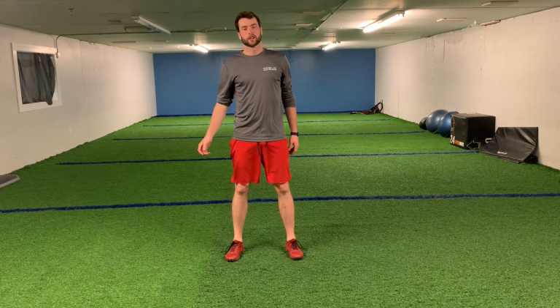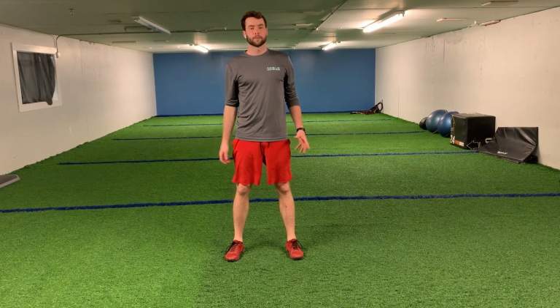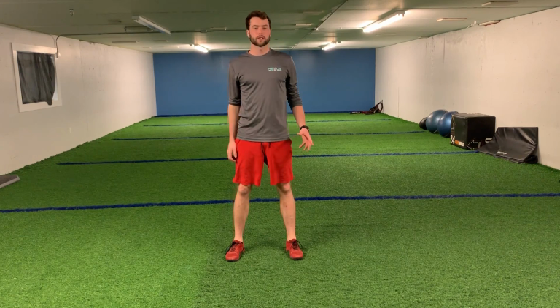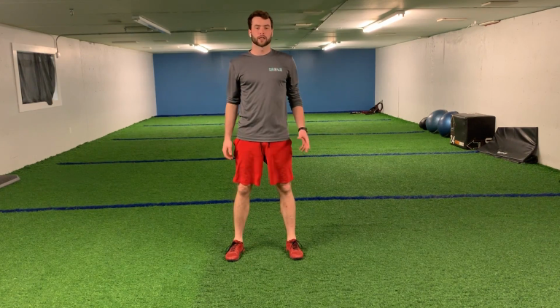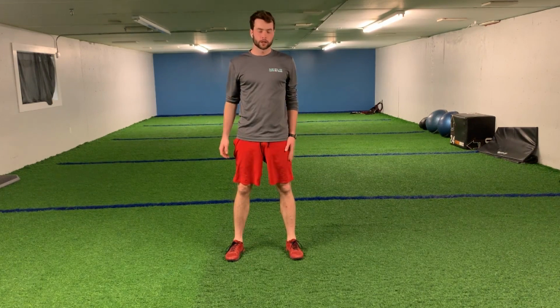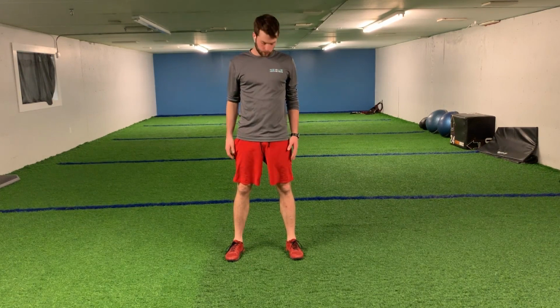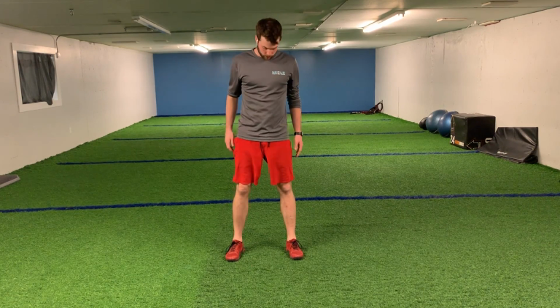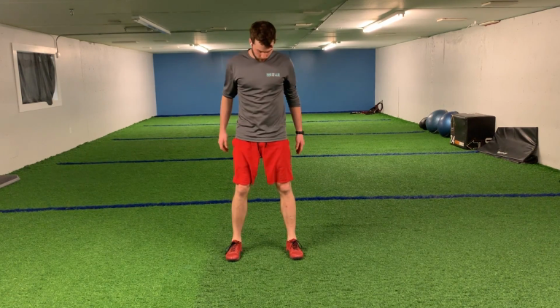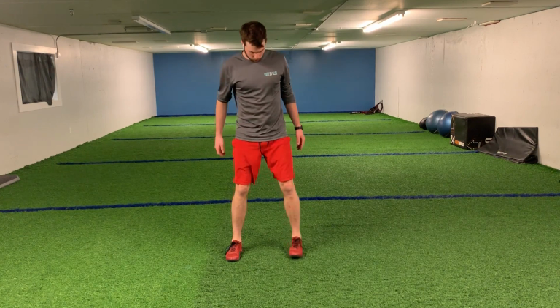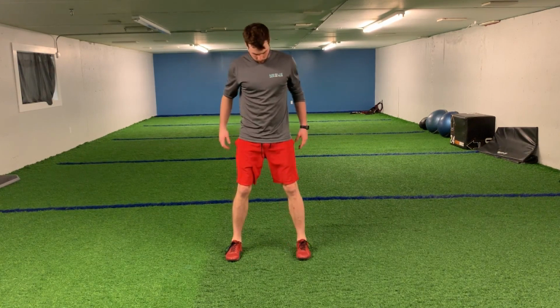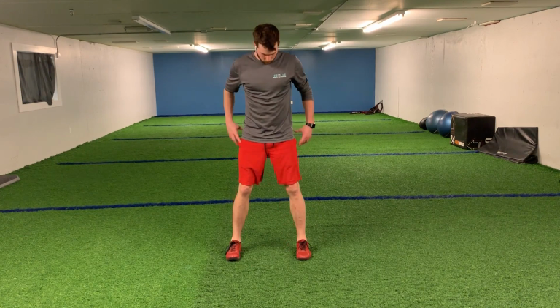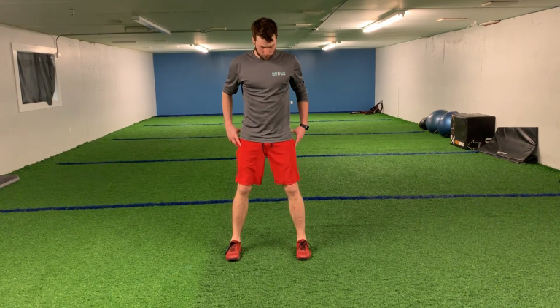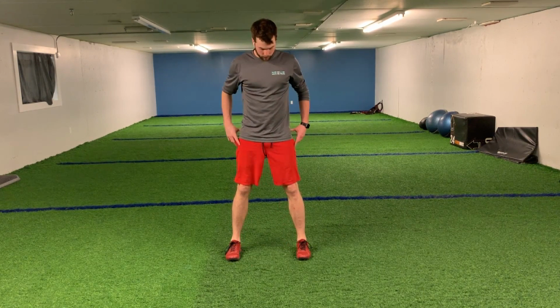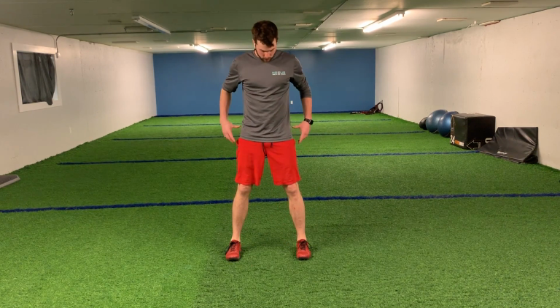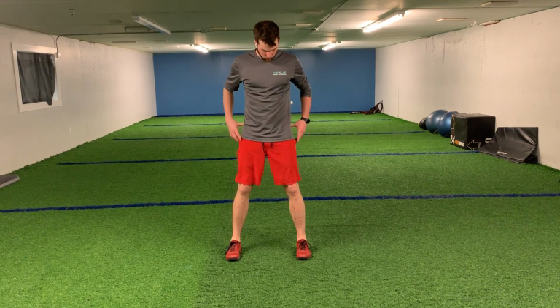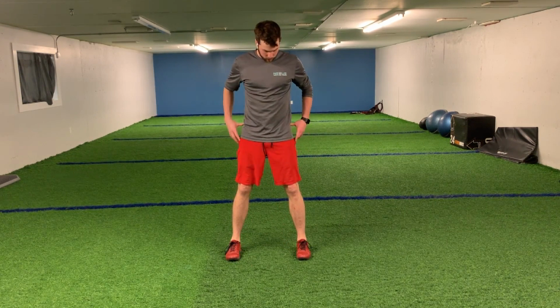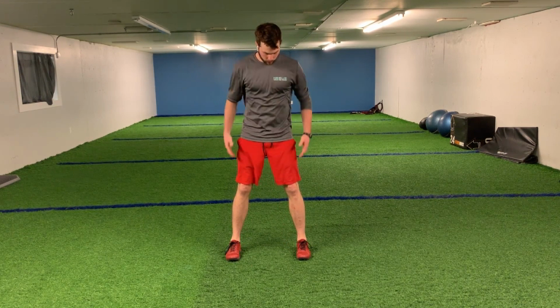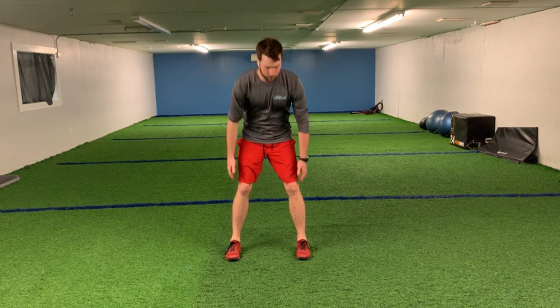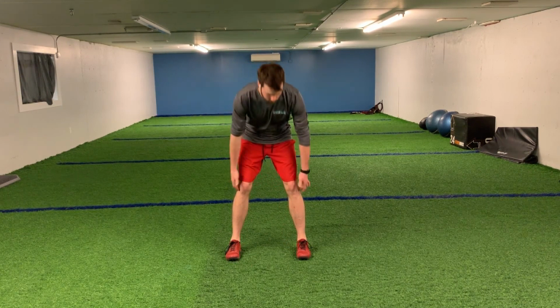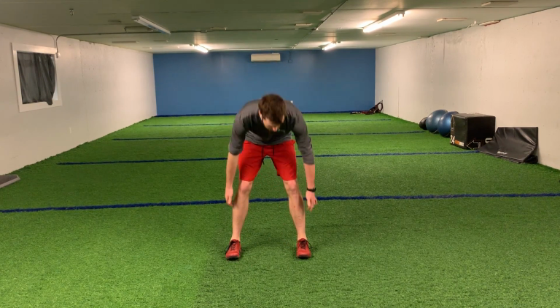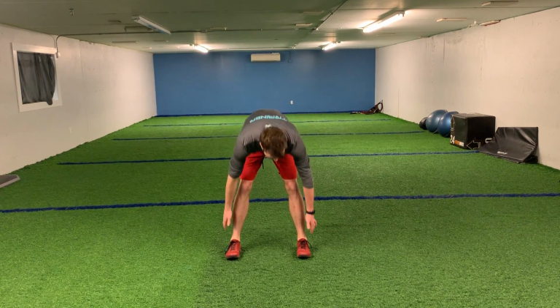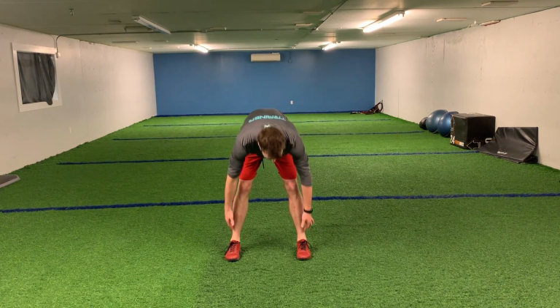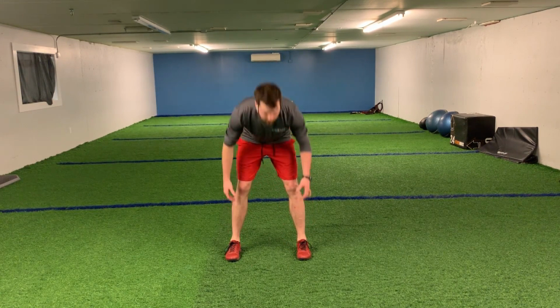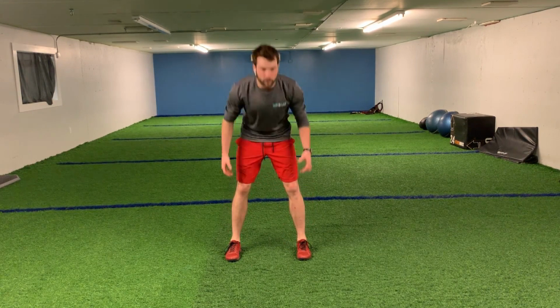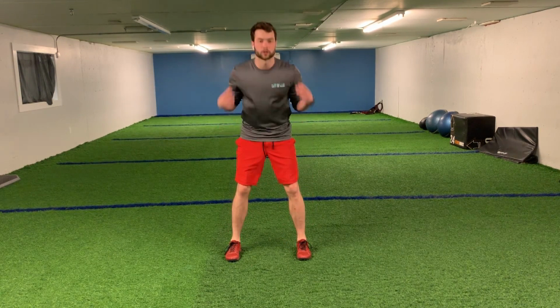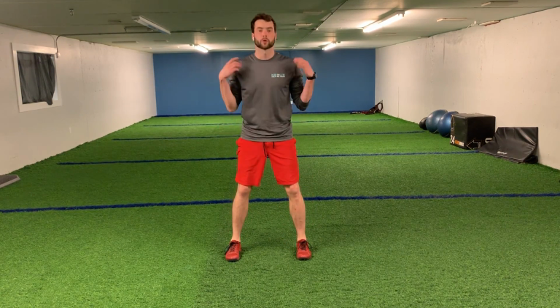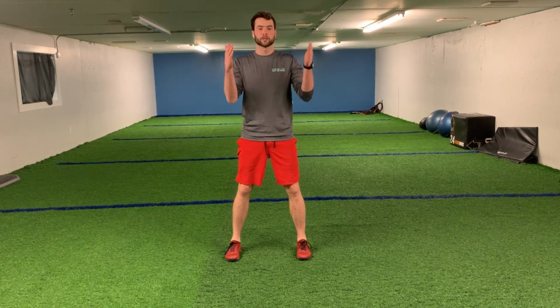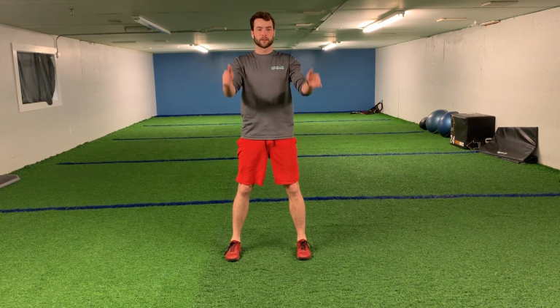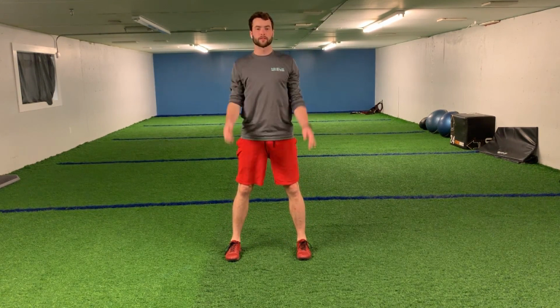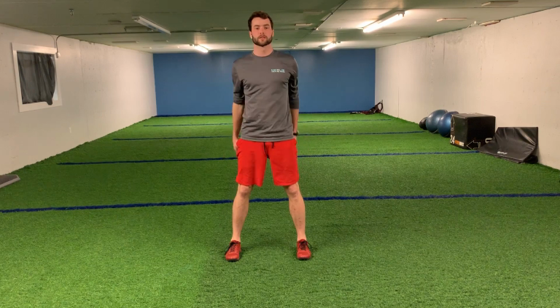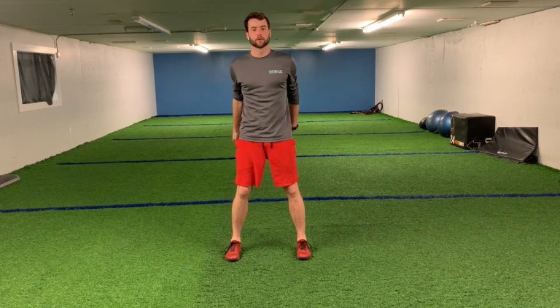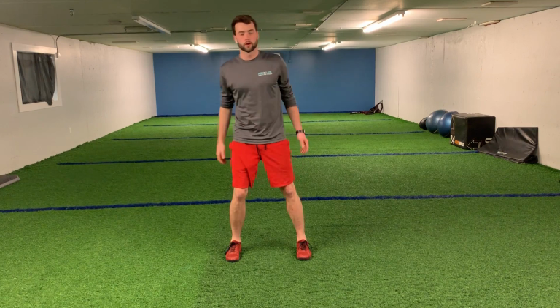Dynamic side lunge. We're going to start with our body square — so hips, knees, ankles, shoulders, everything facing forward.